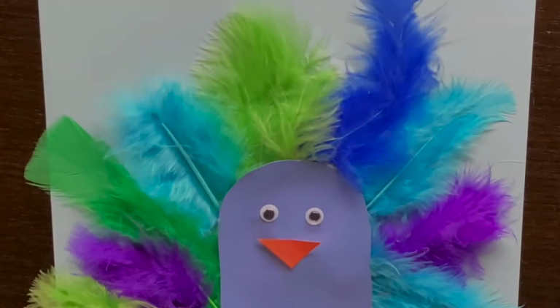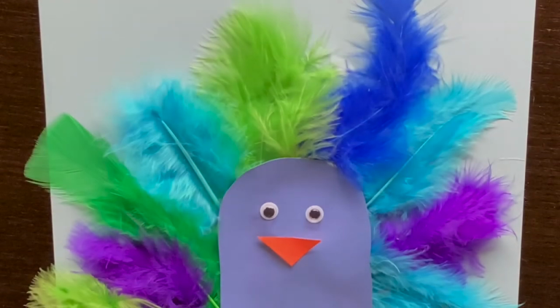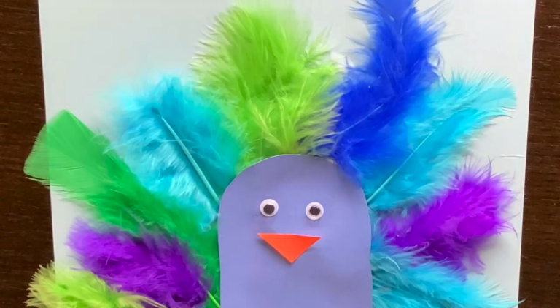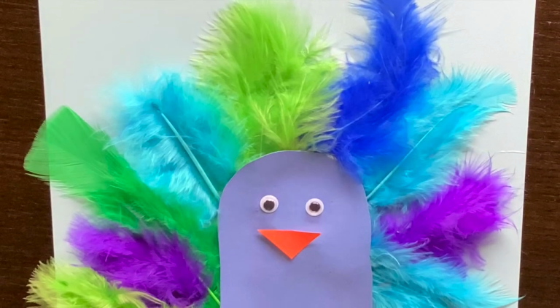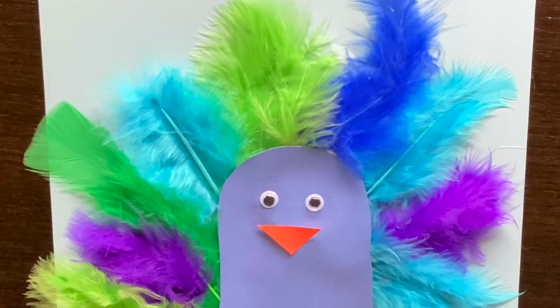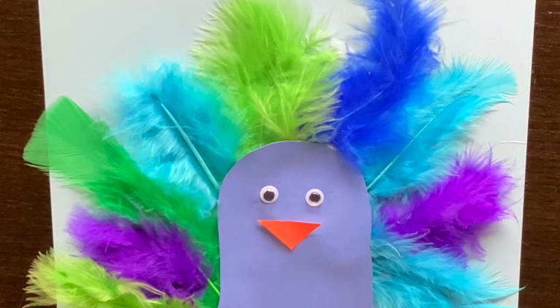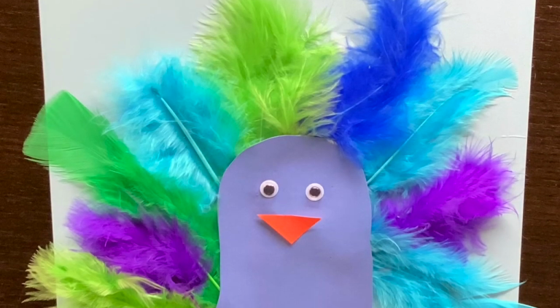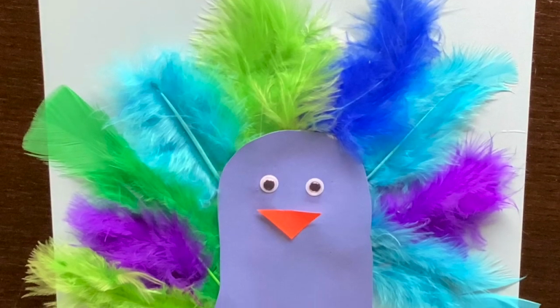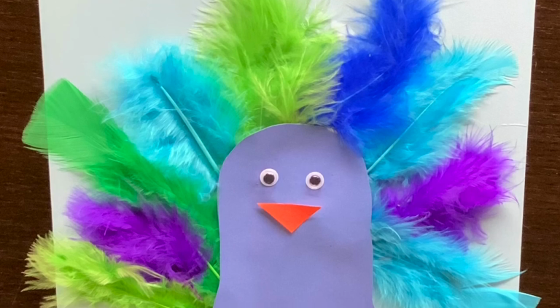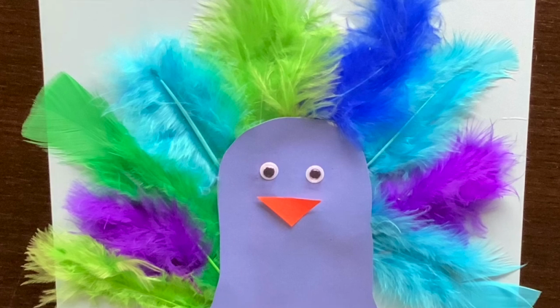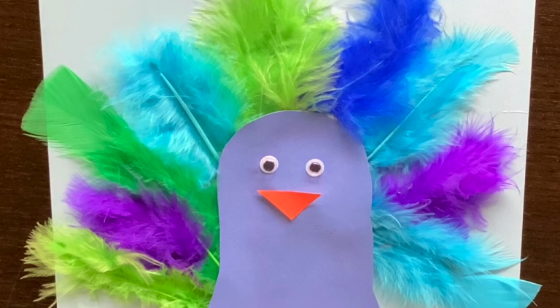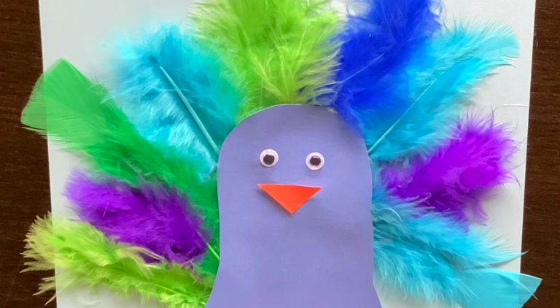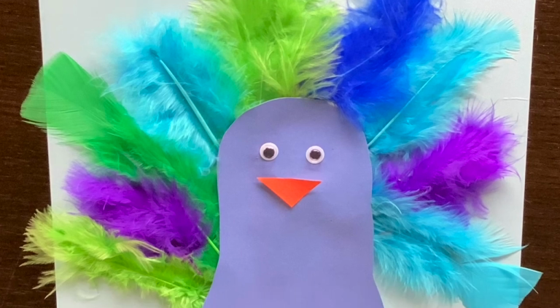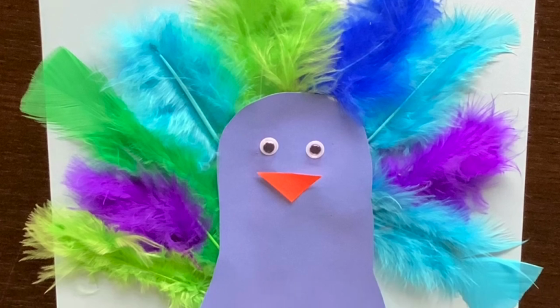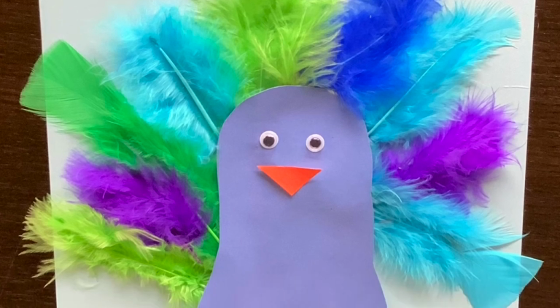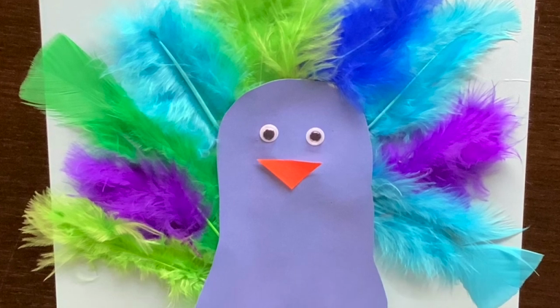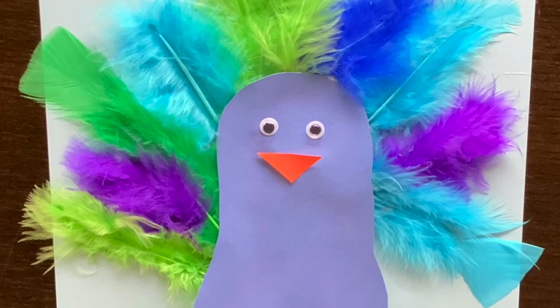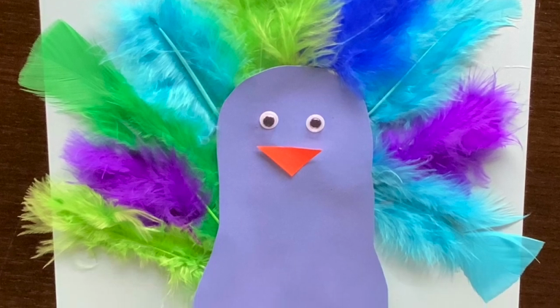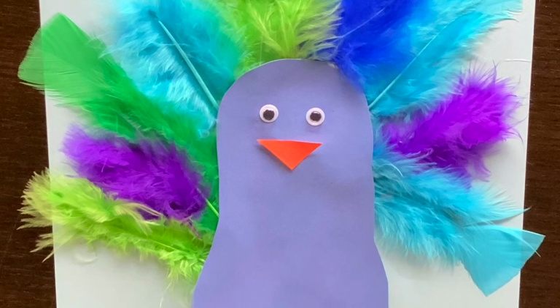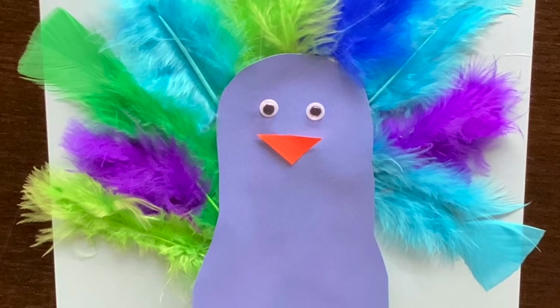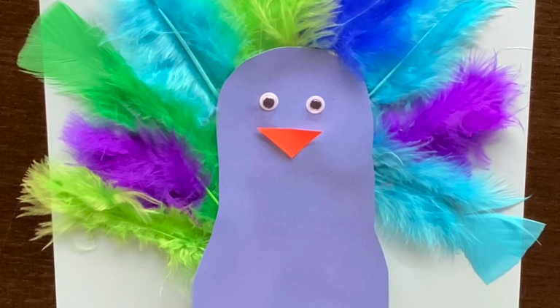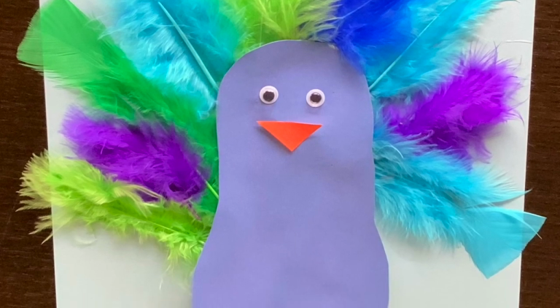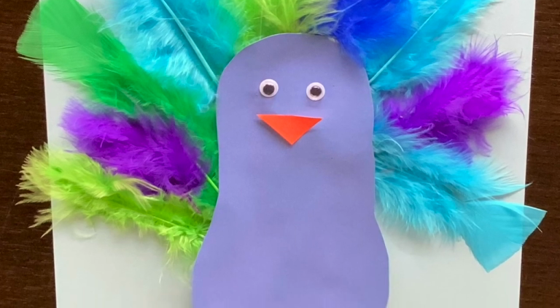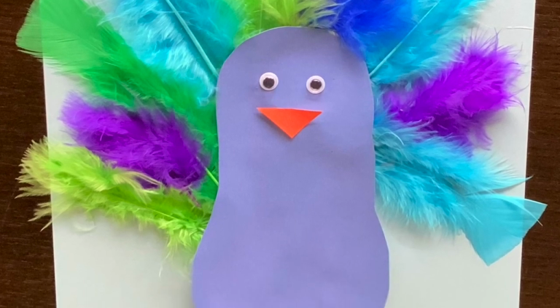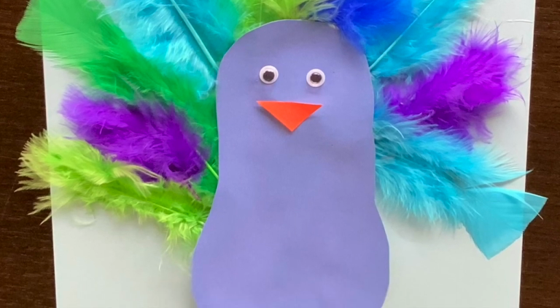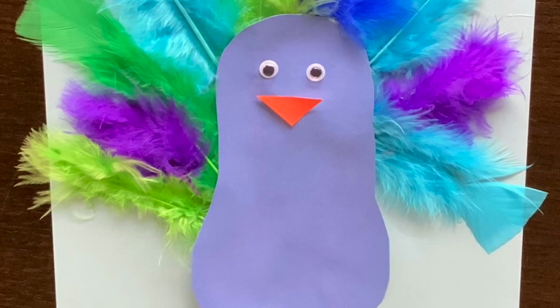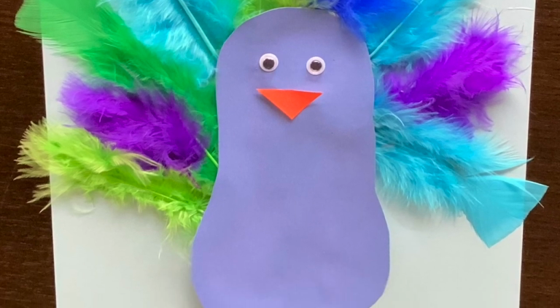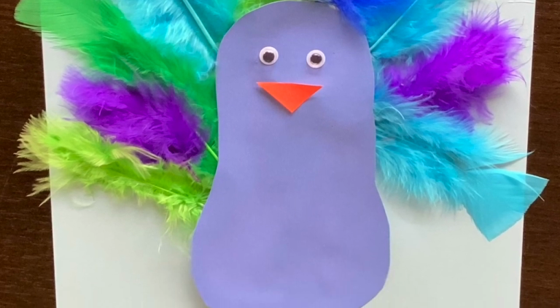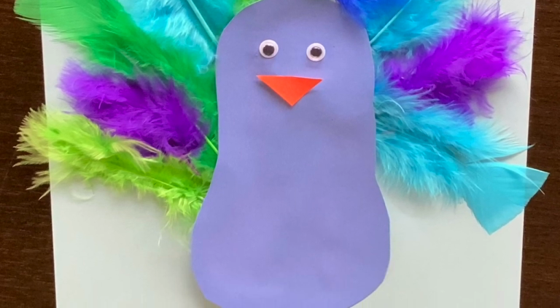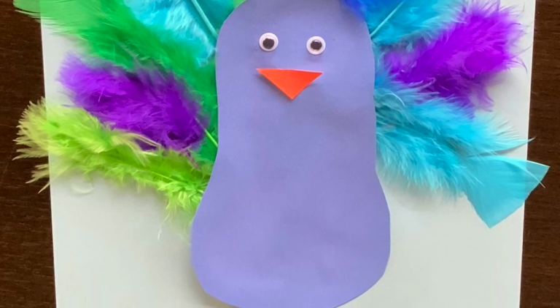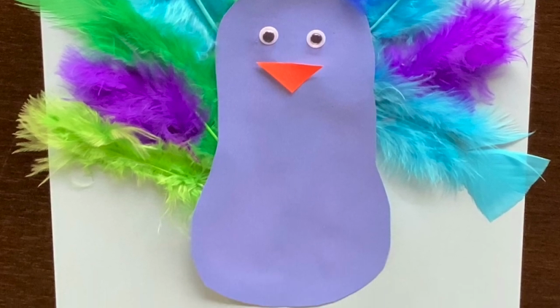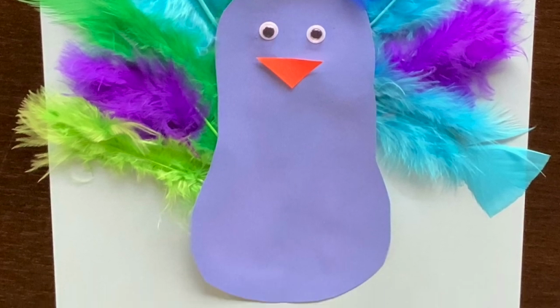Follow along next week for another Tiny Tots Craft with Rapid City Public Library.